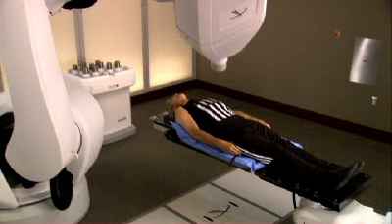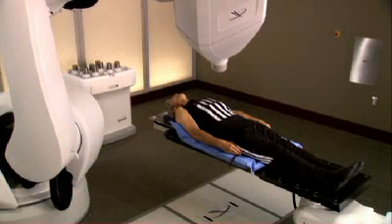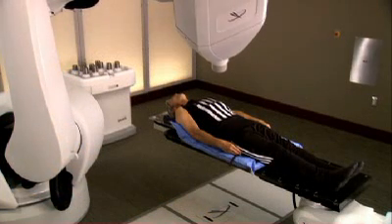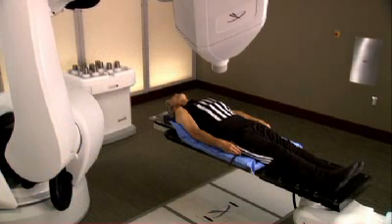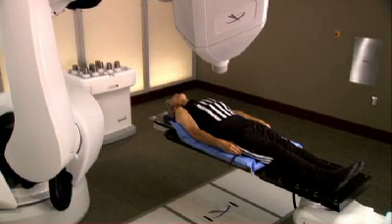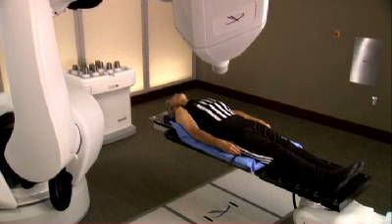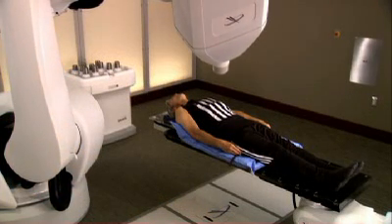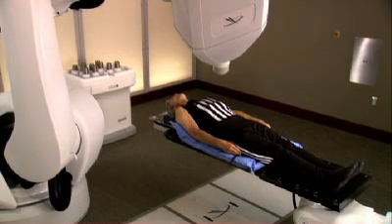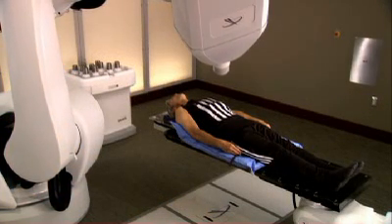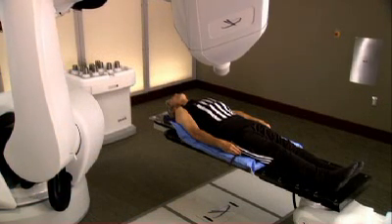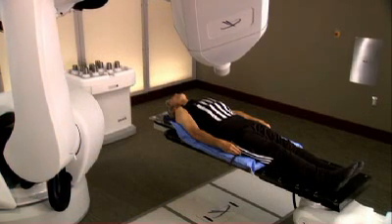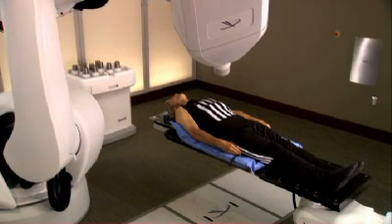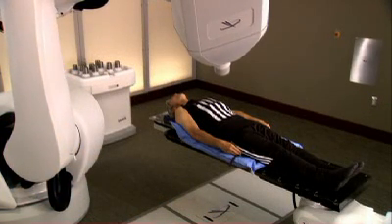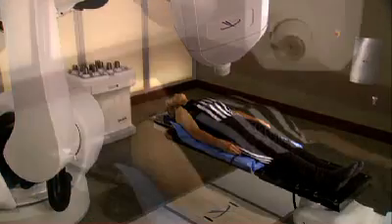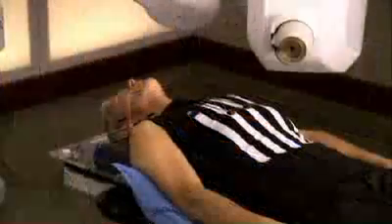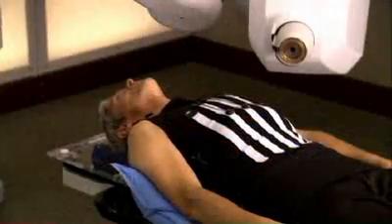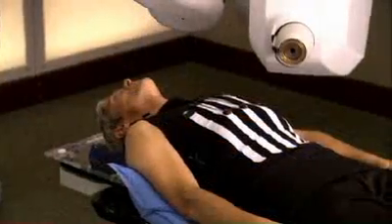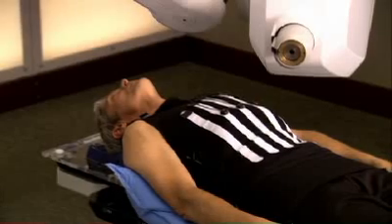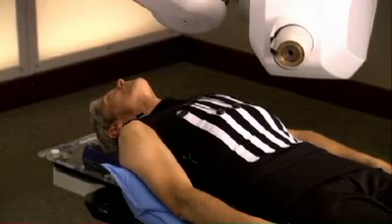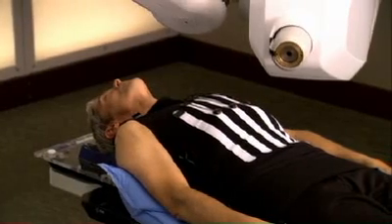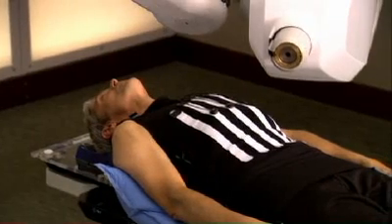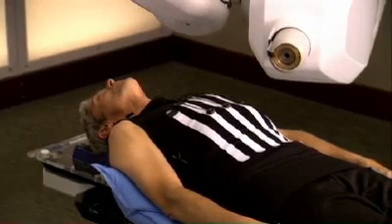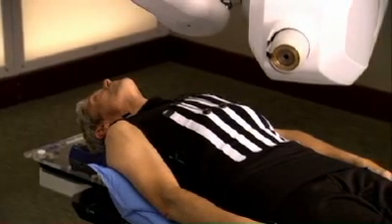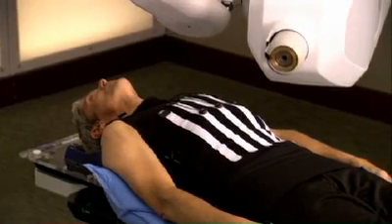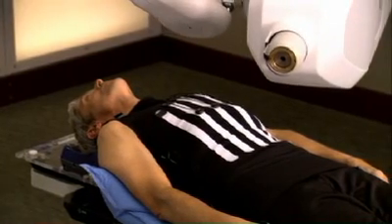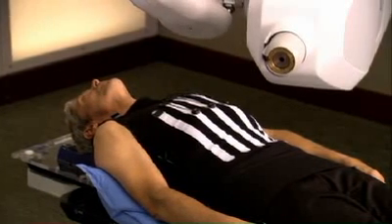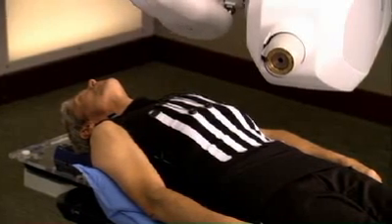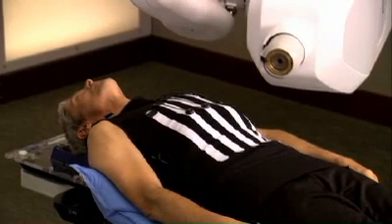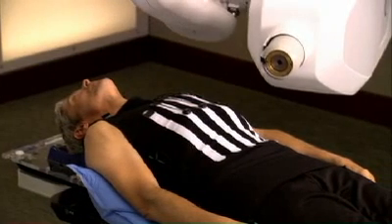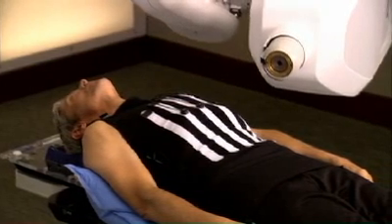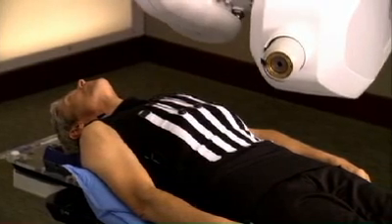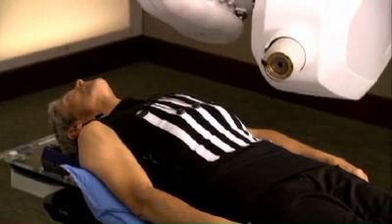As a result, your treatment is more comfortable, radiation is delivered more accurately, and treatments can be completed in a shorter period of time.